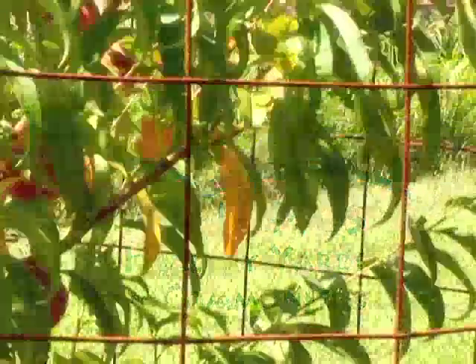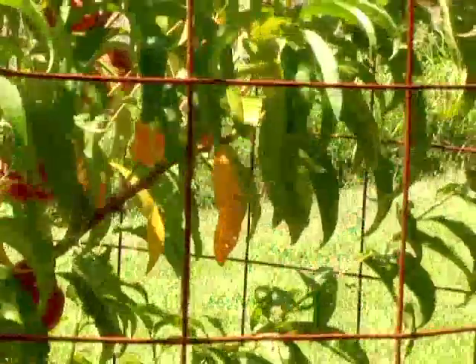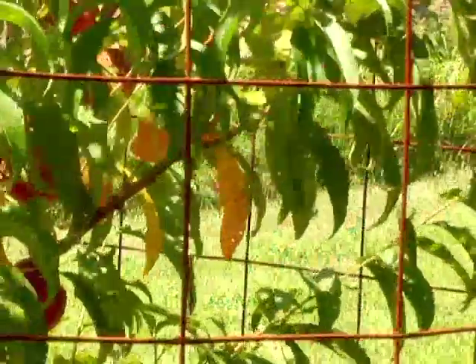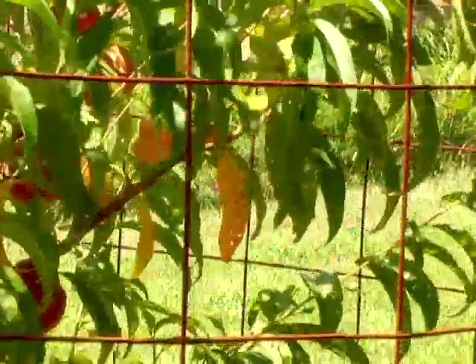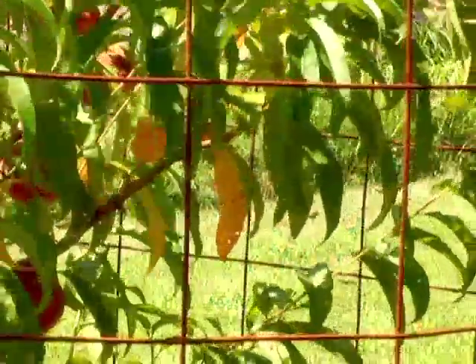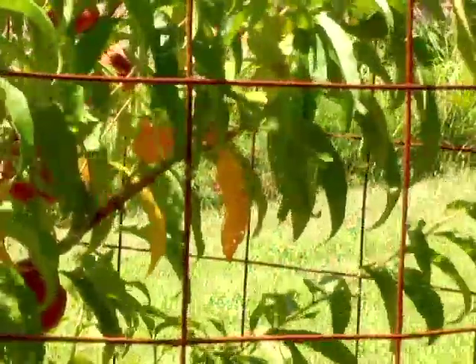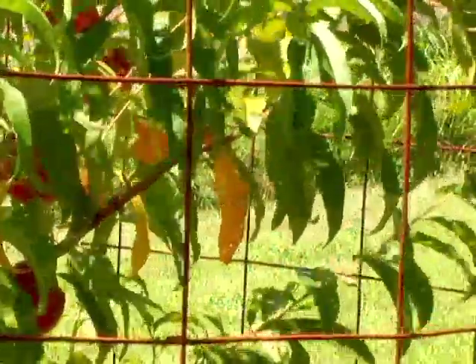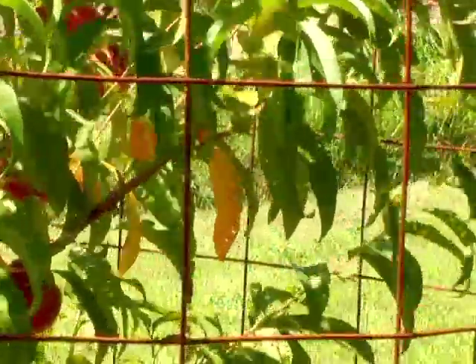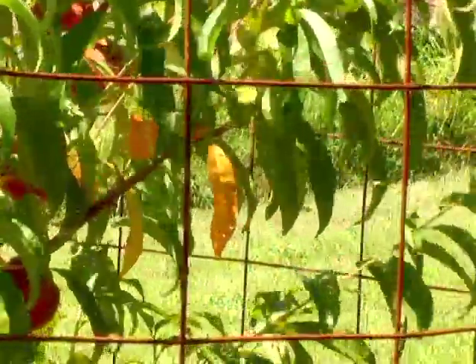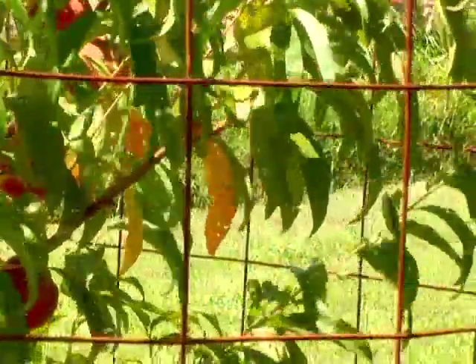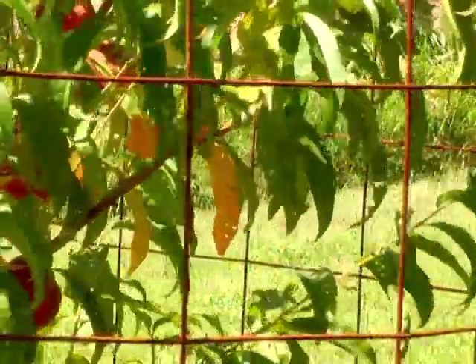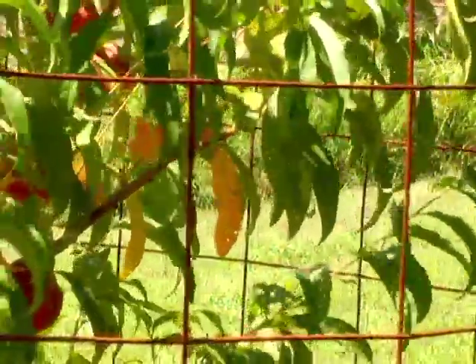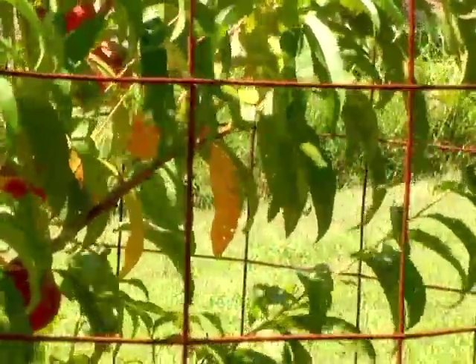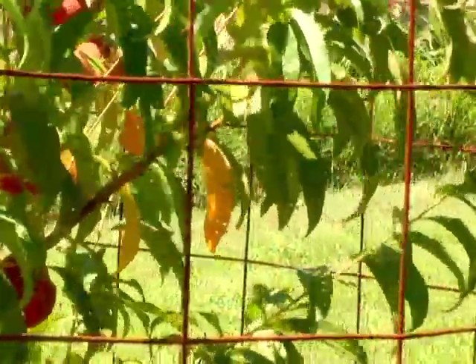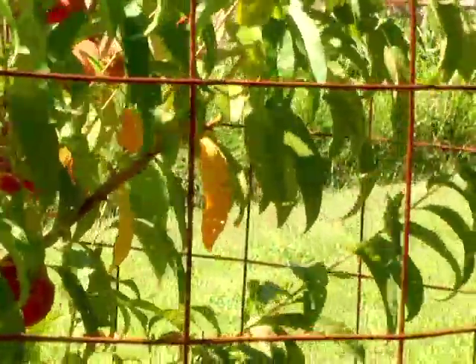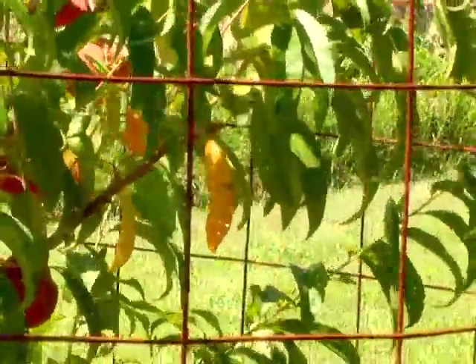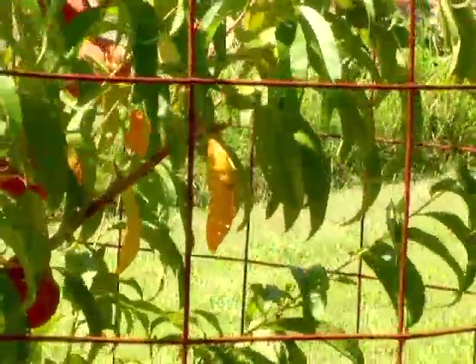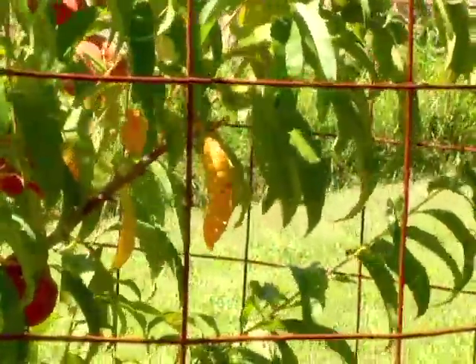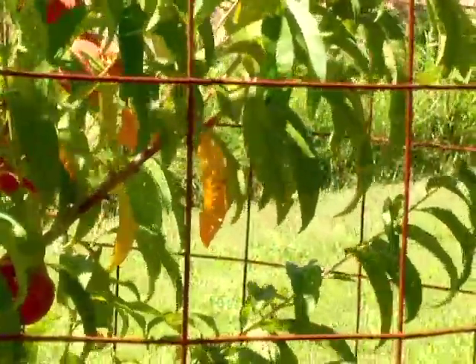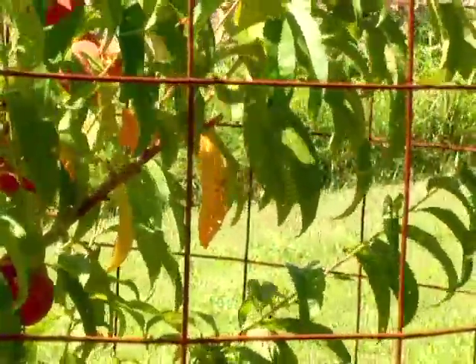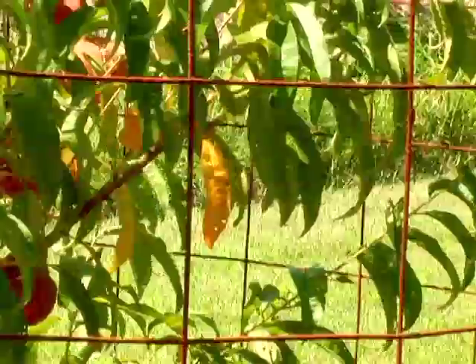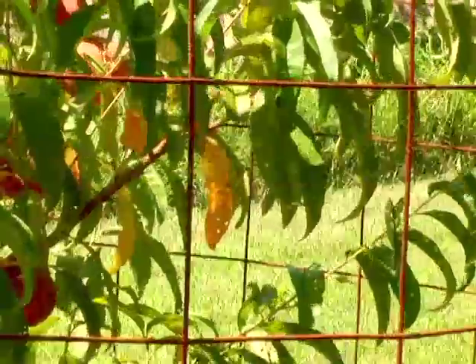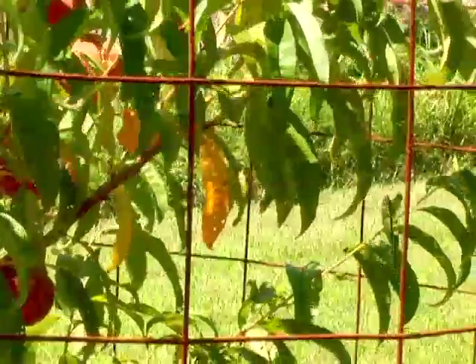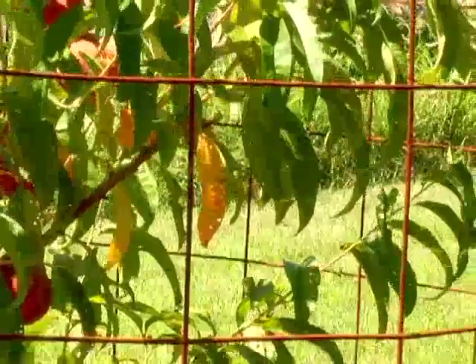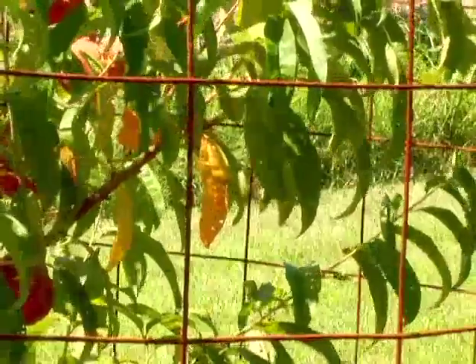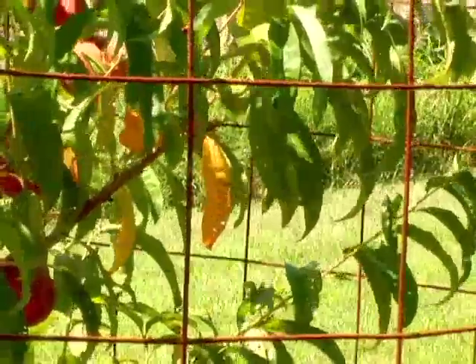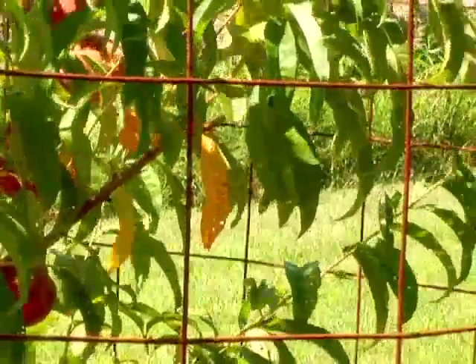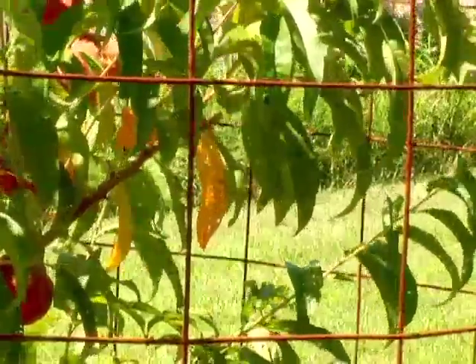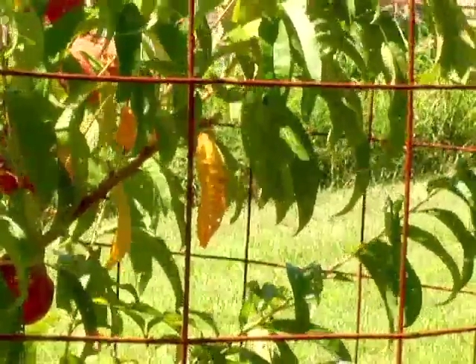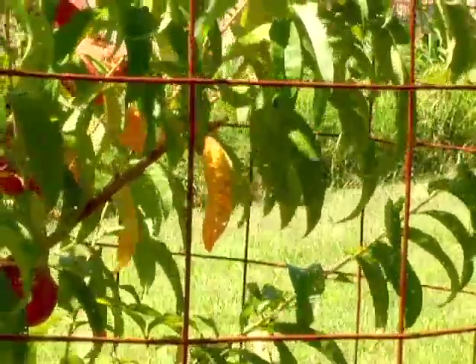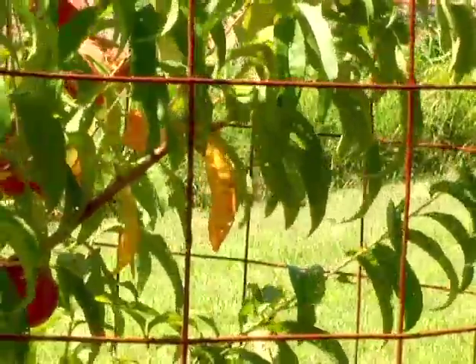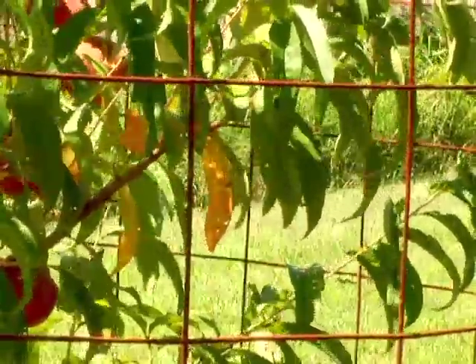If you look at this peach tree you'll notice there's a number of yellow leaves on this tree. This is due to a disease known as bacterial spot.